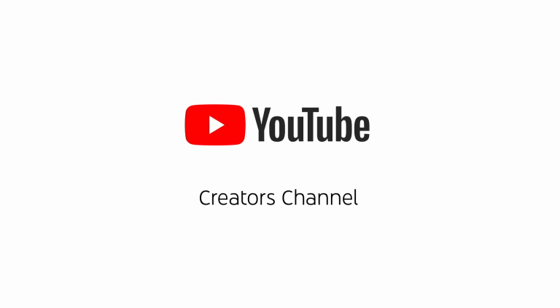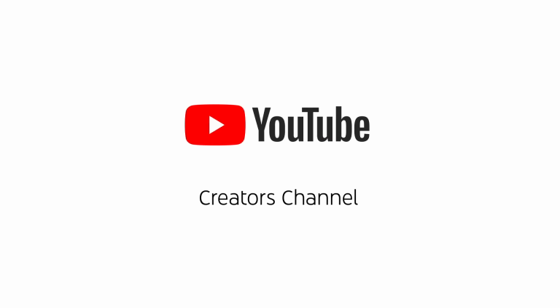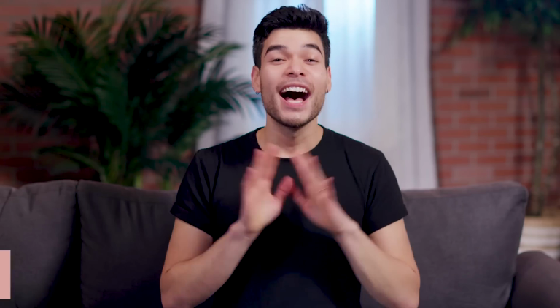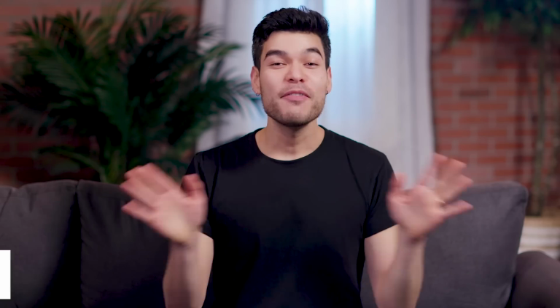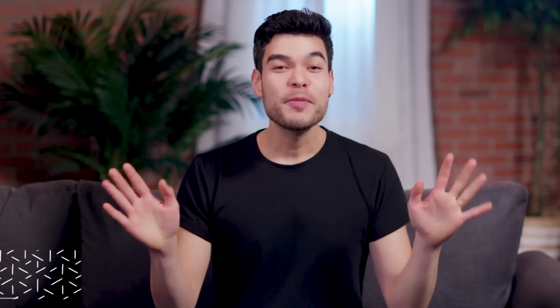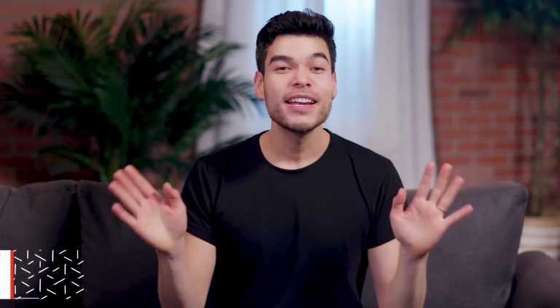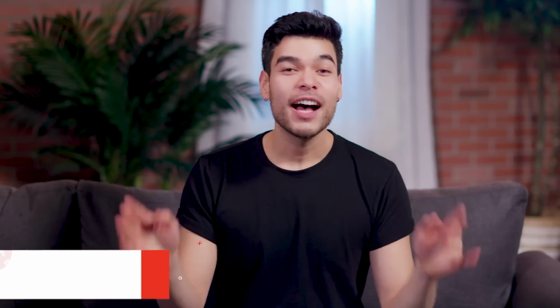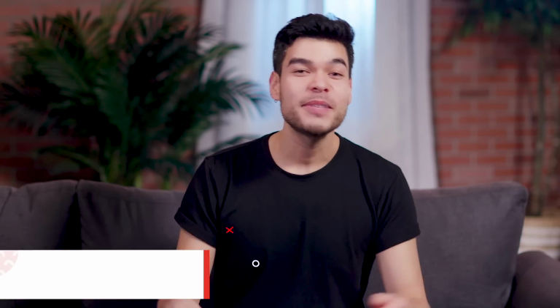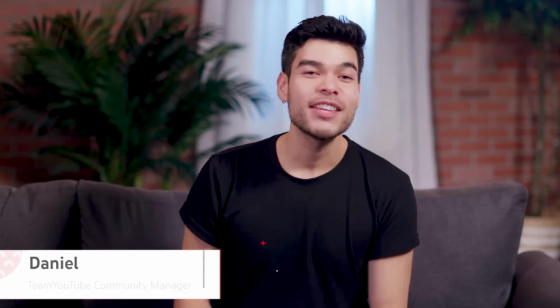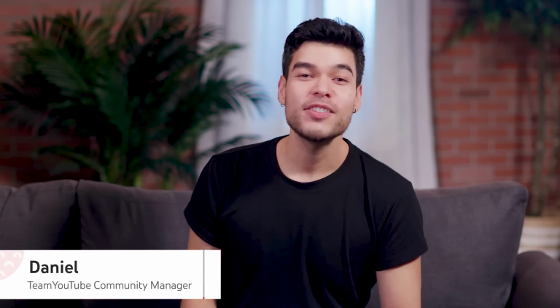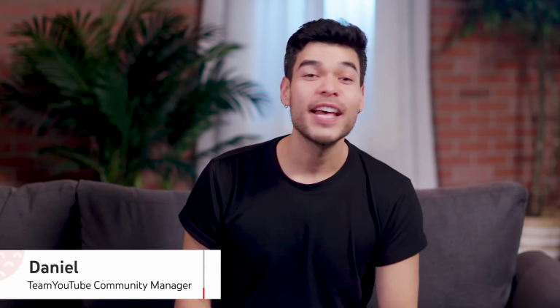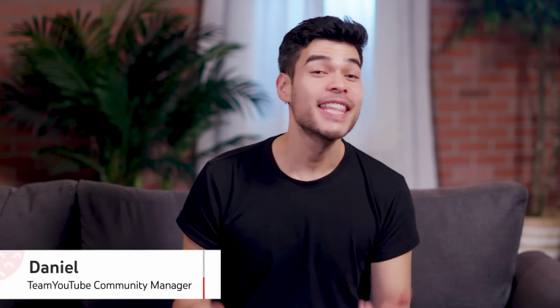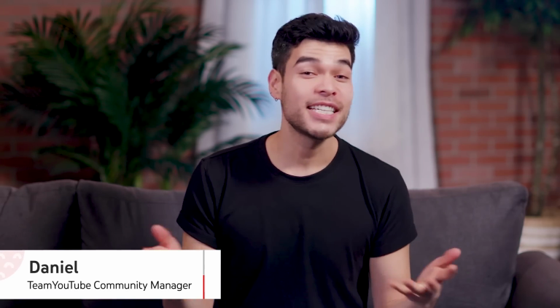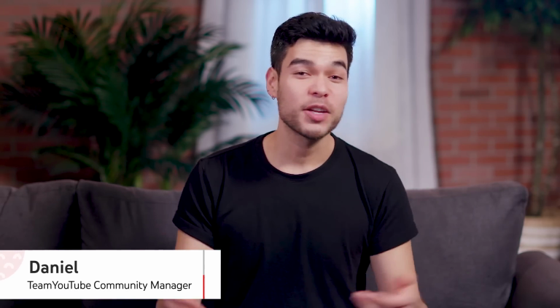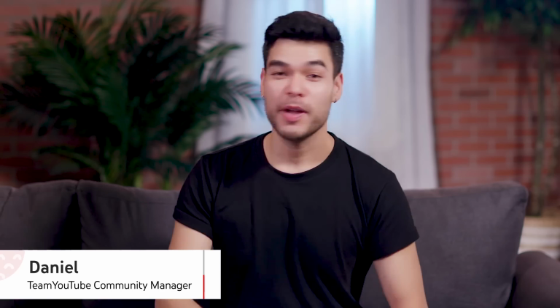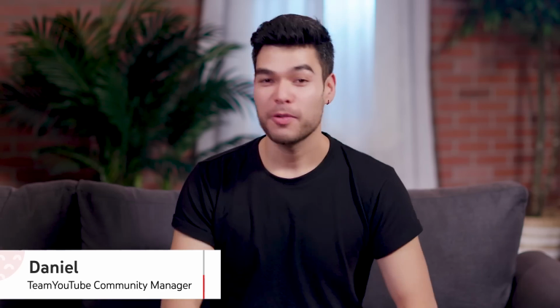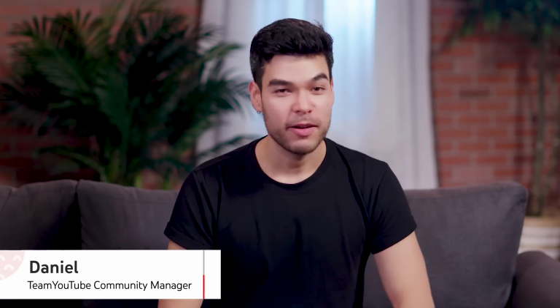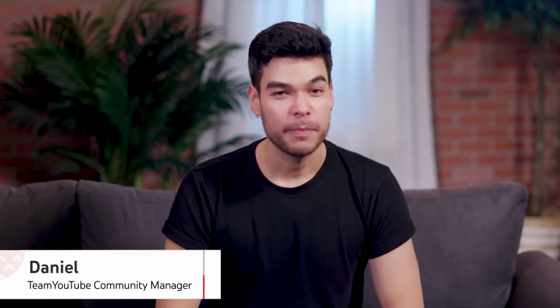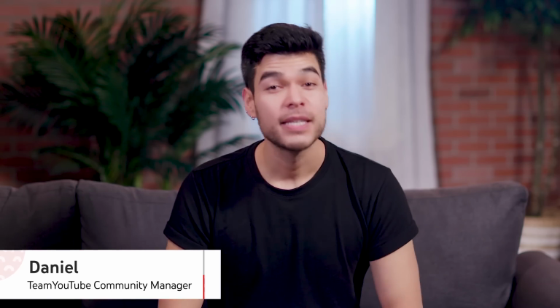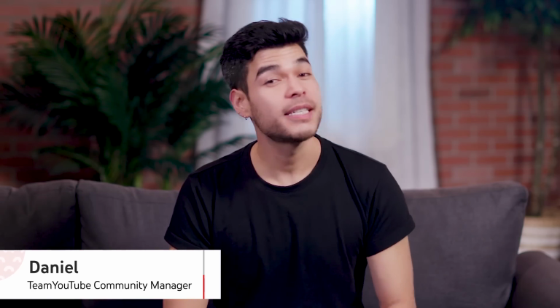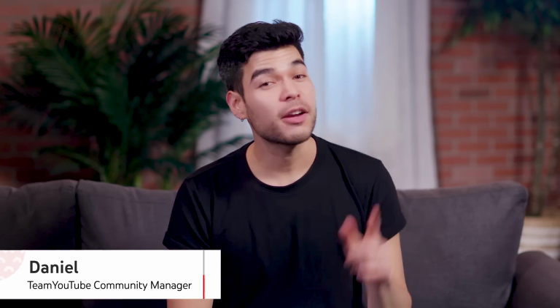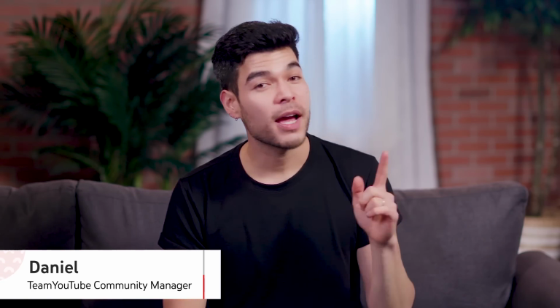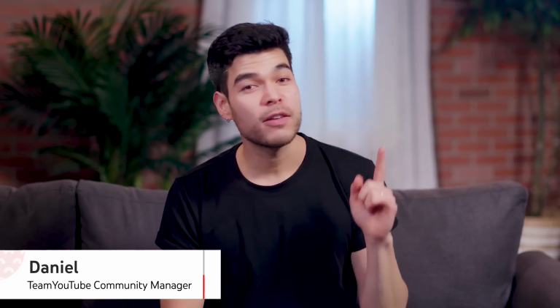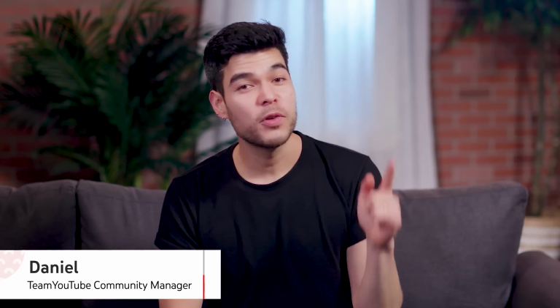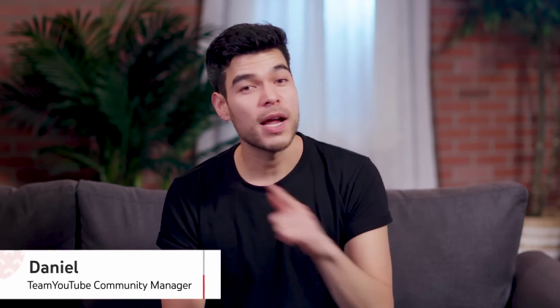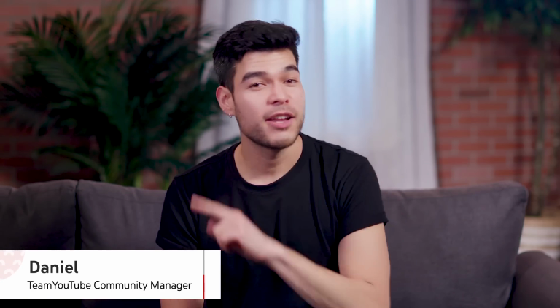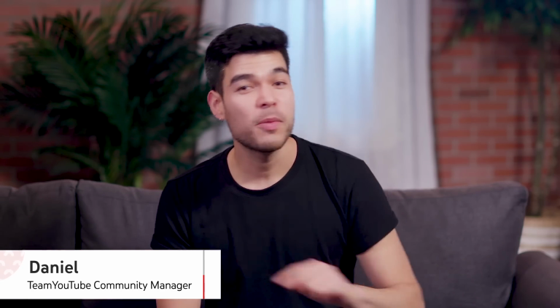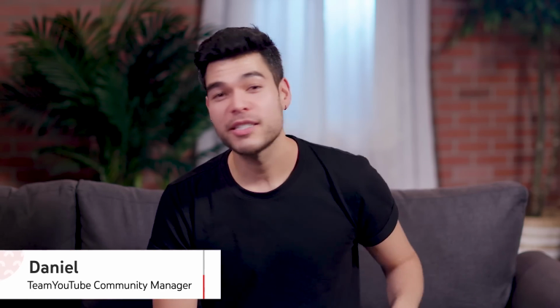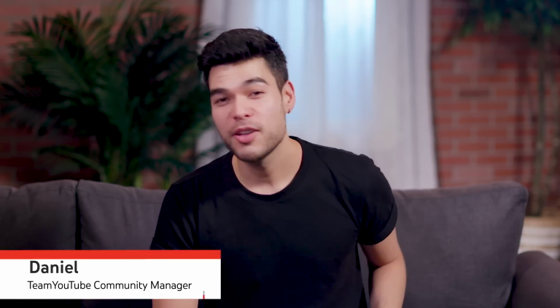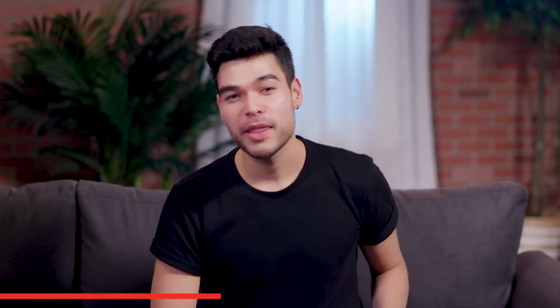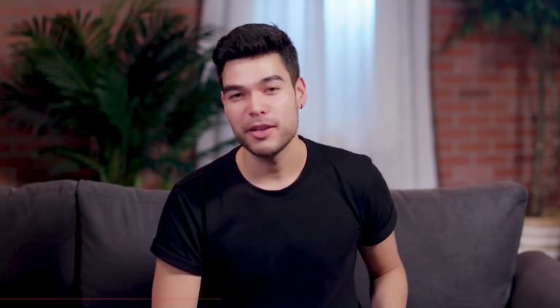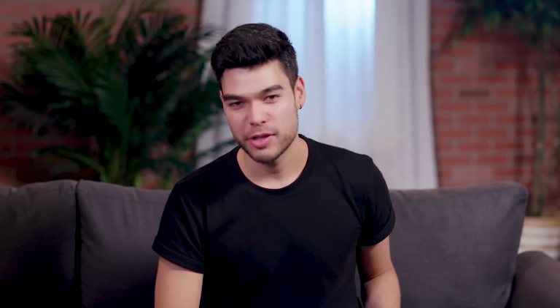Hi everyone, I'm Daniel, and this is the Creator Roundup. Stick around if you want to know what's new with YouTube.